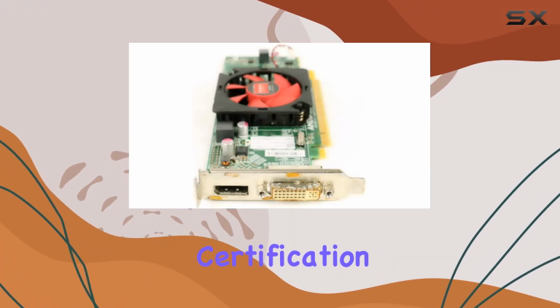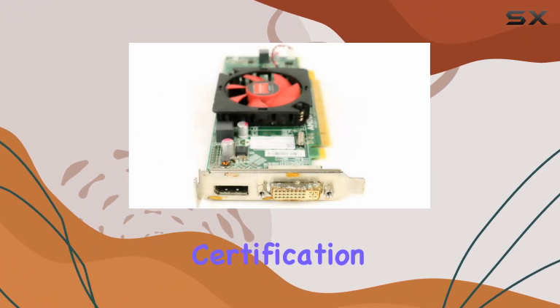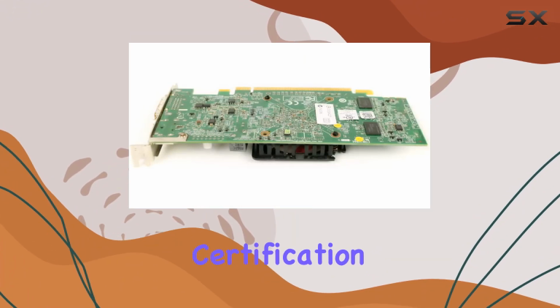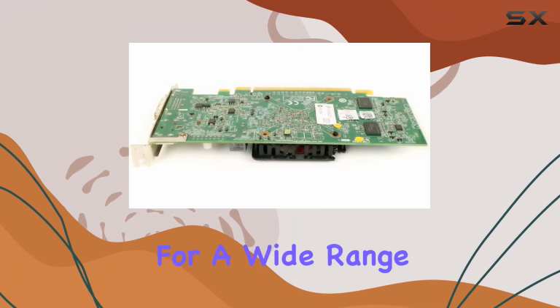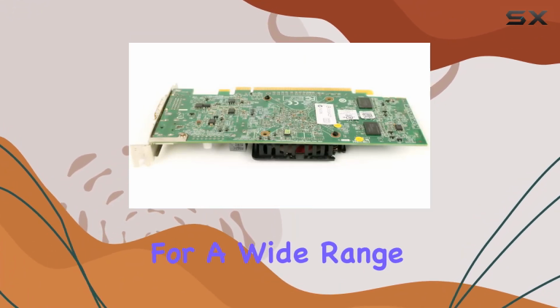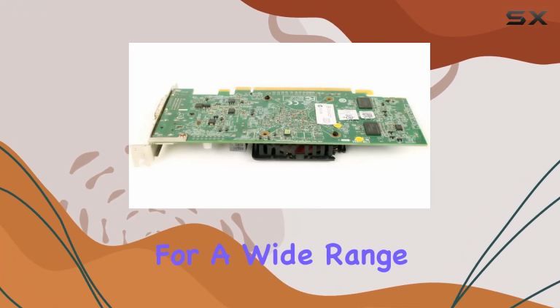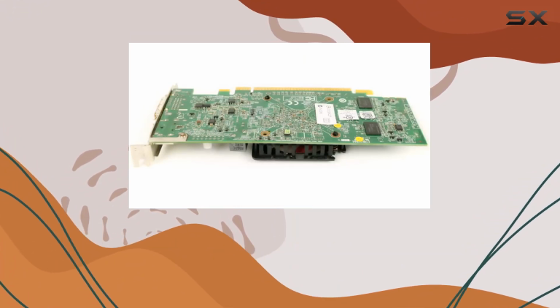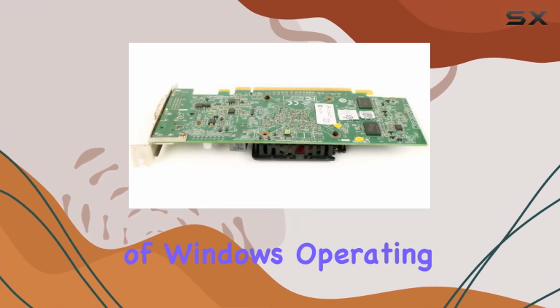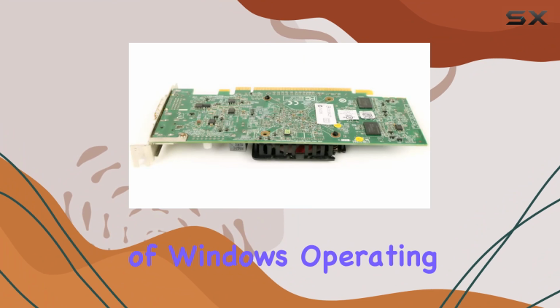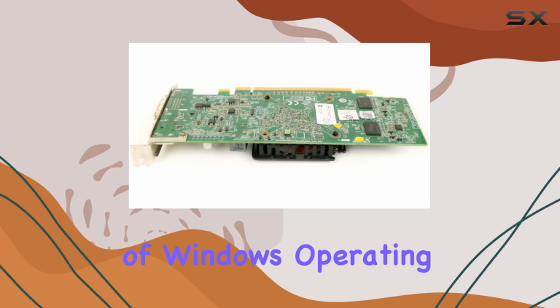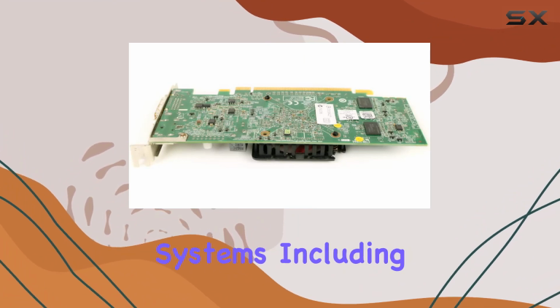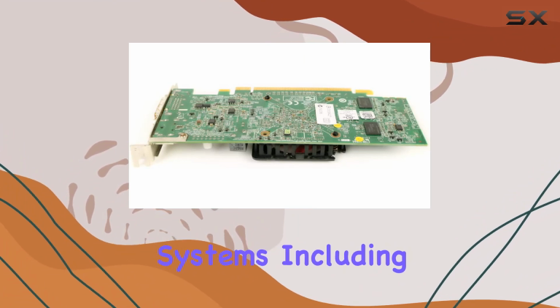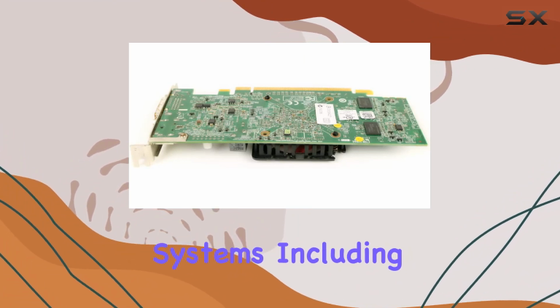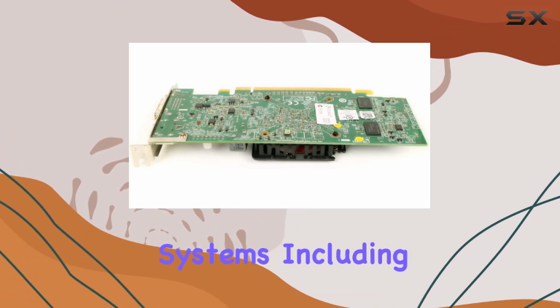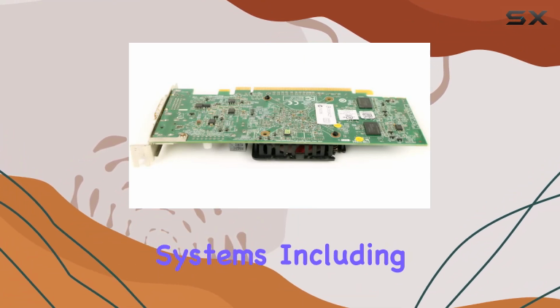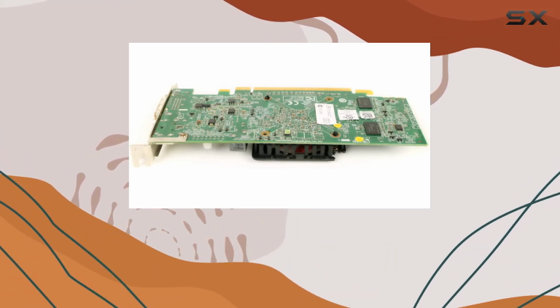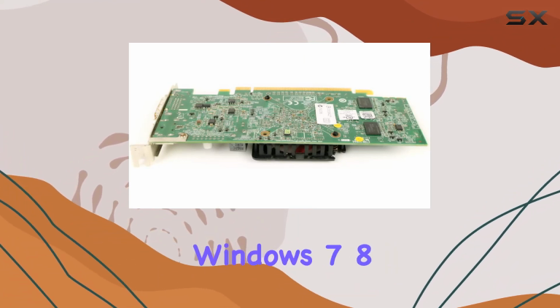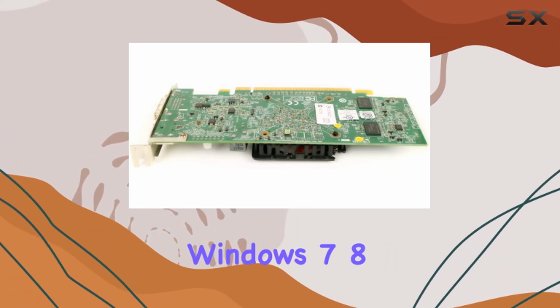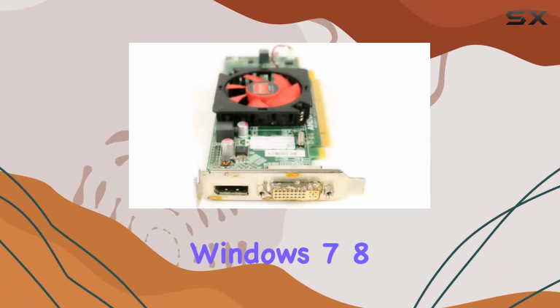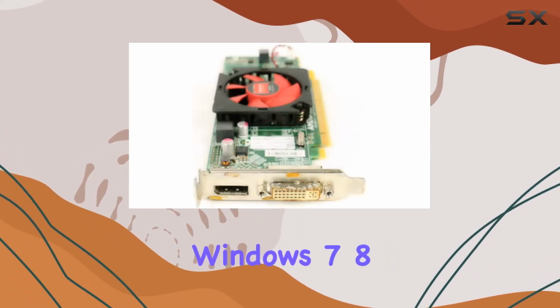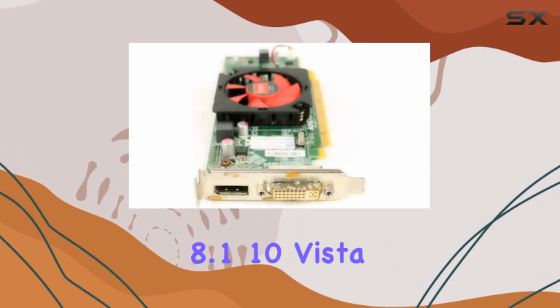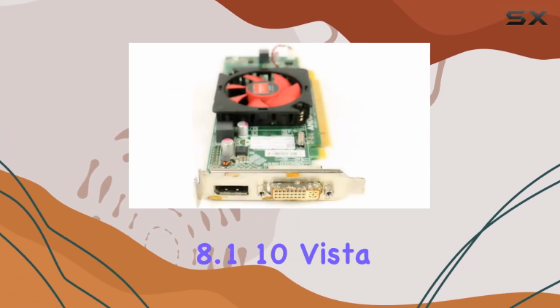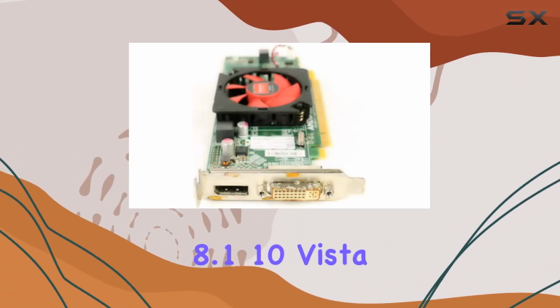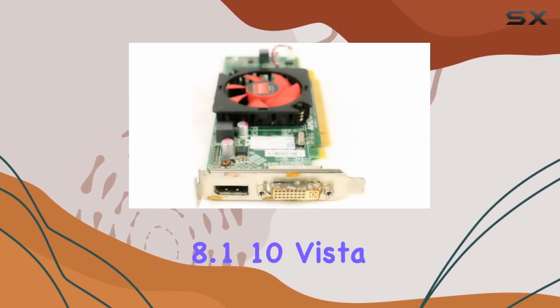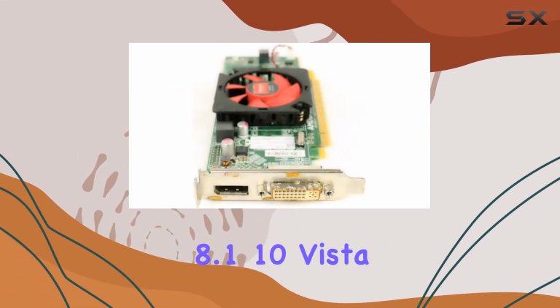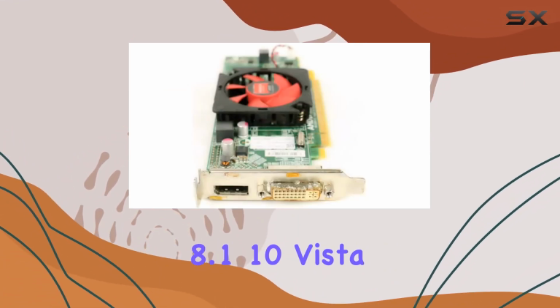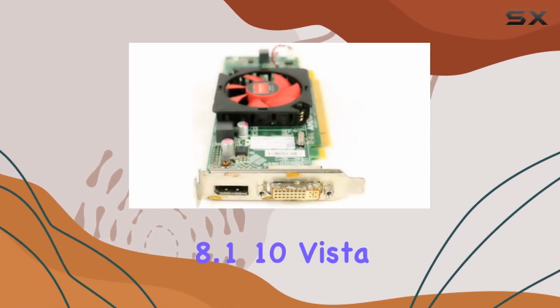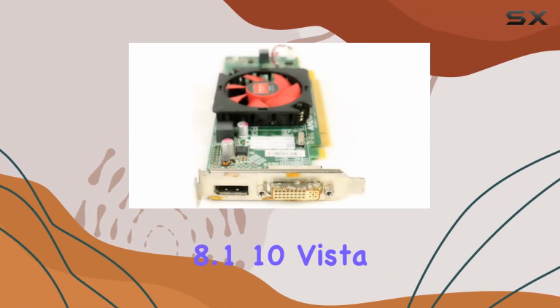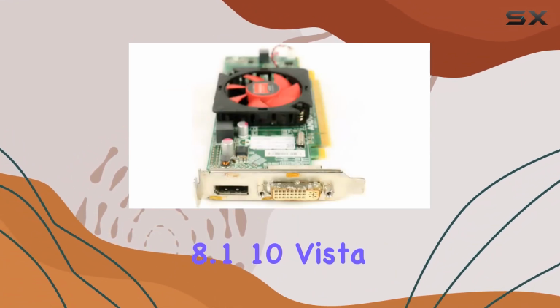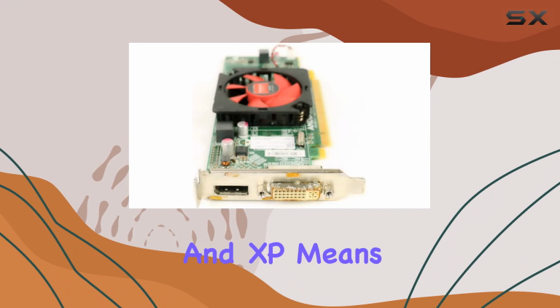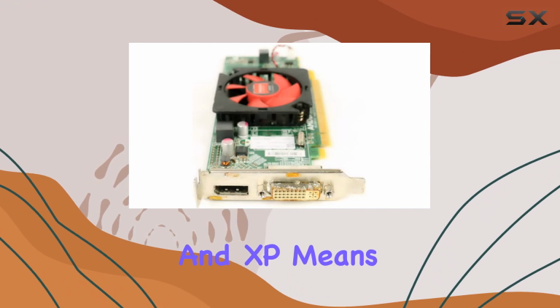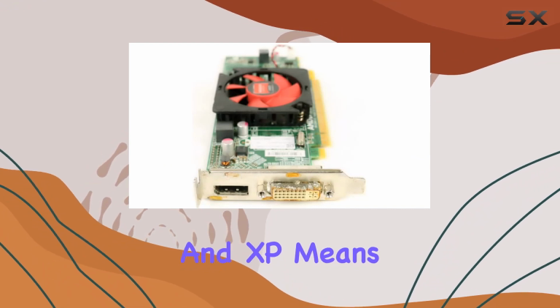The card is certified for a wide range of Windows operating systems, including Windows 7, 8, 8.1, 10, Vista, and XP.